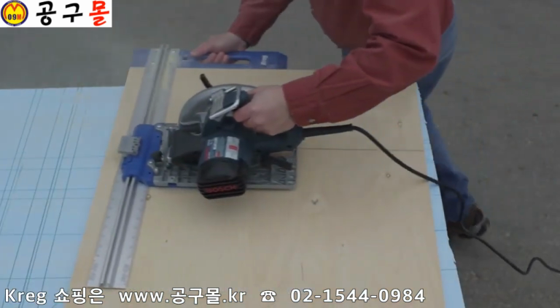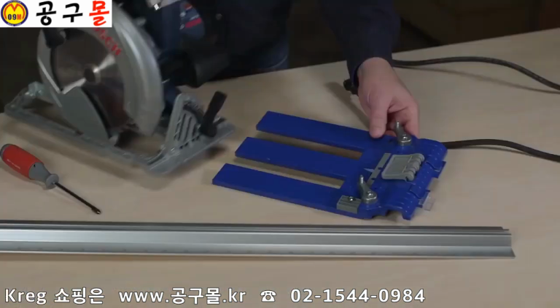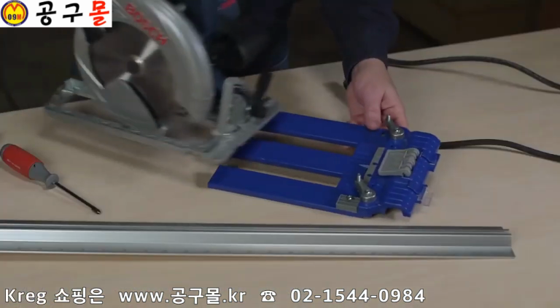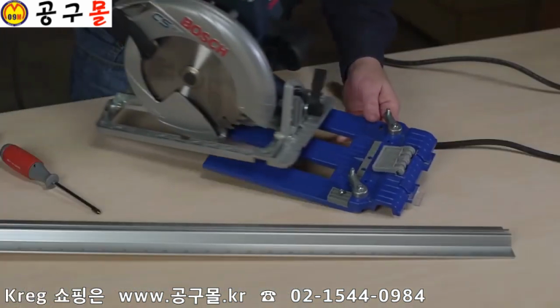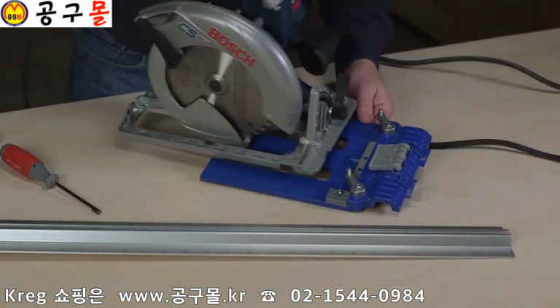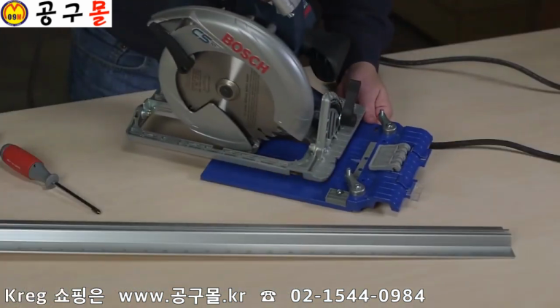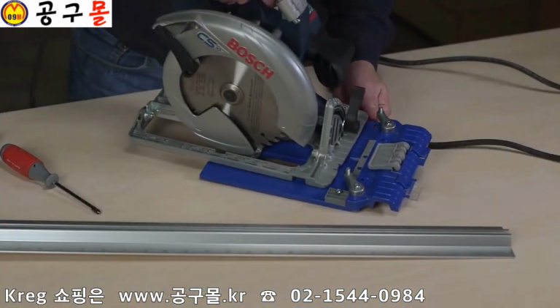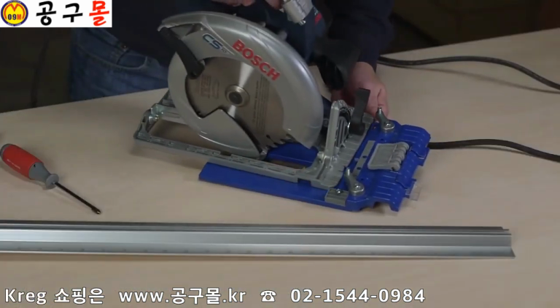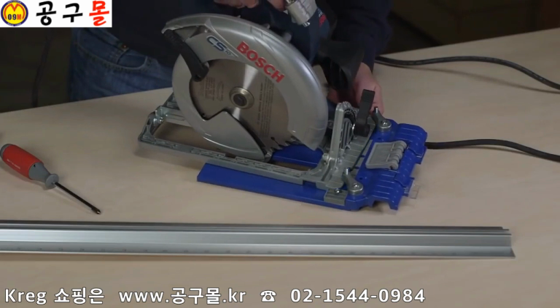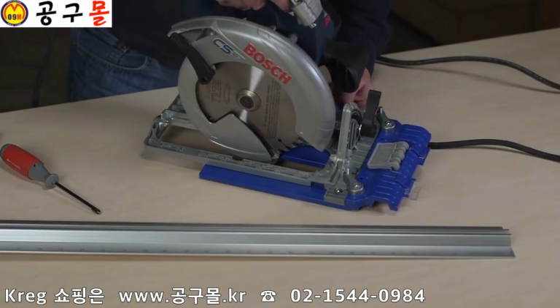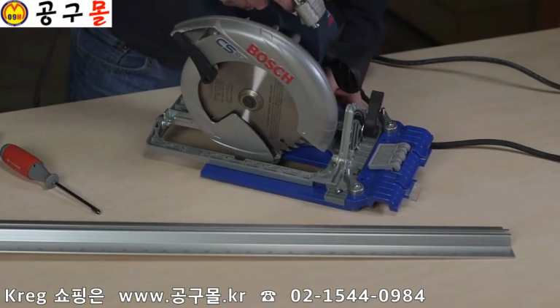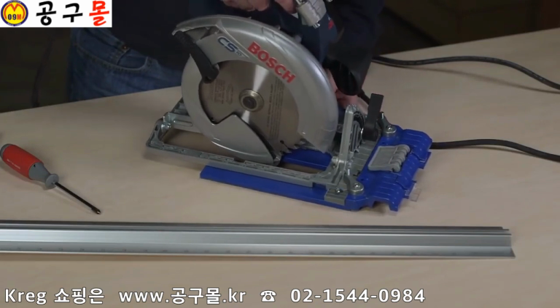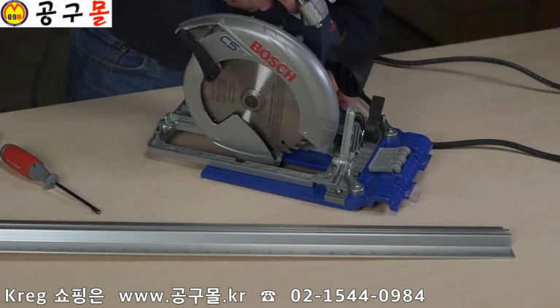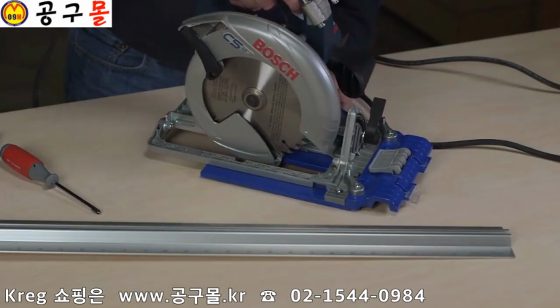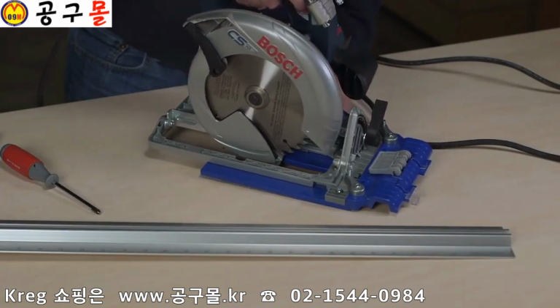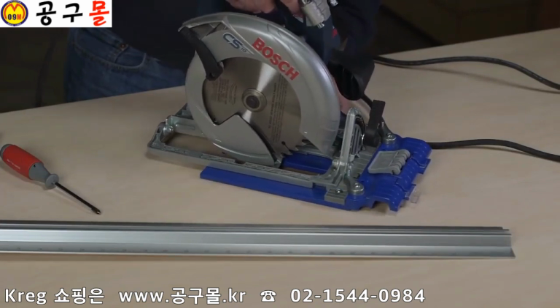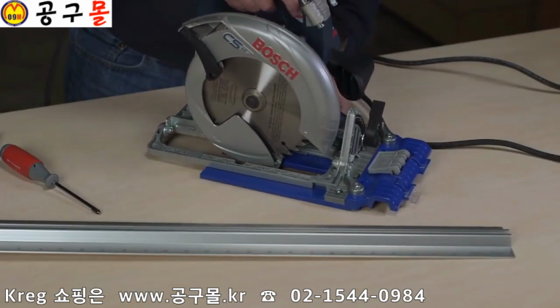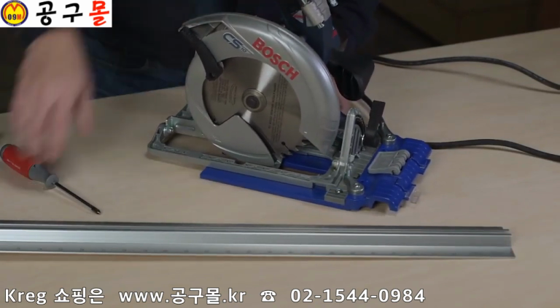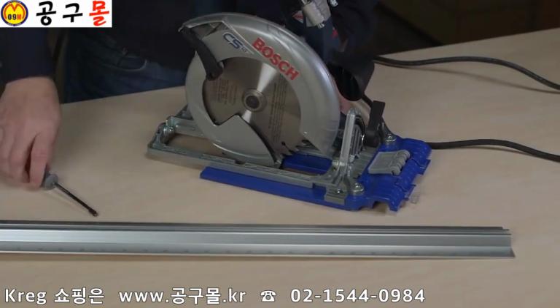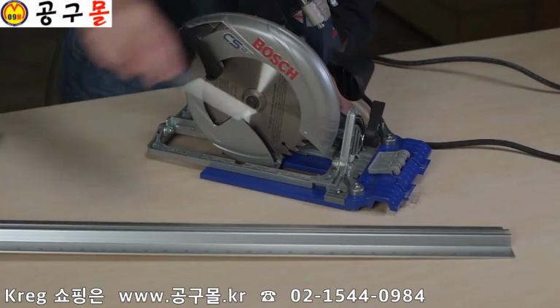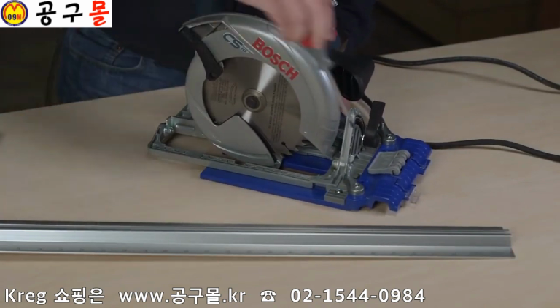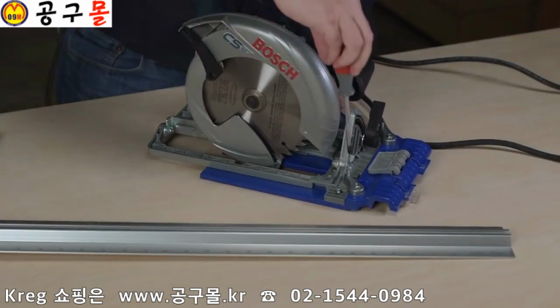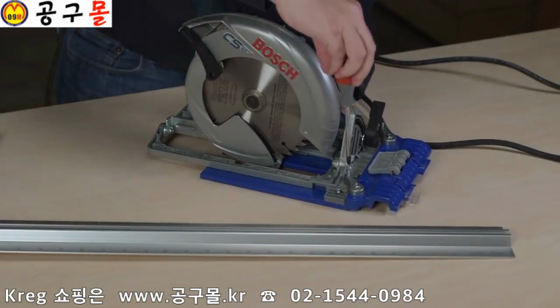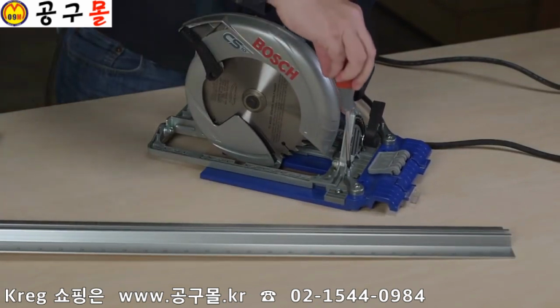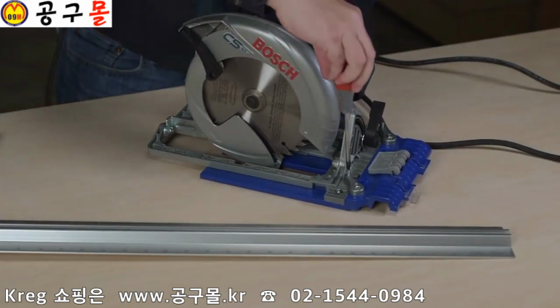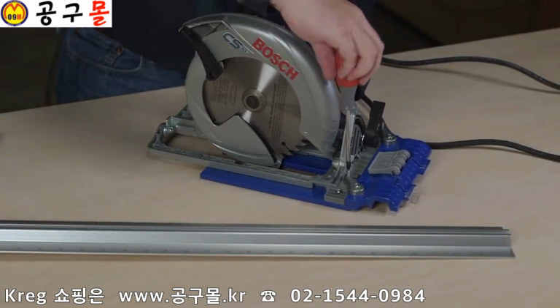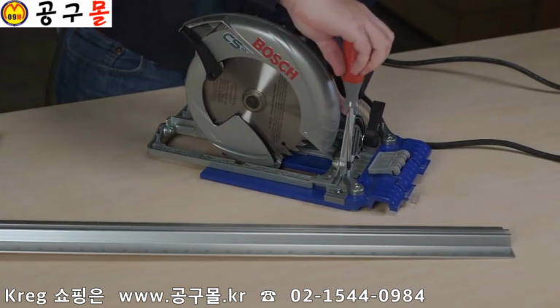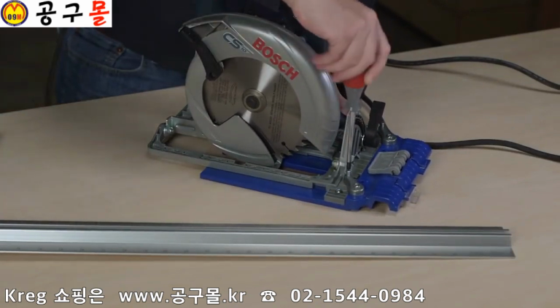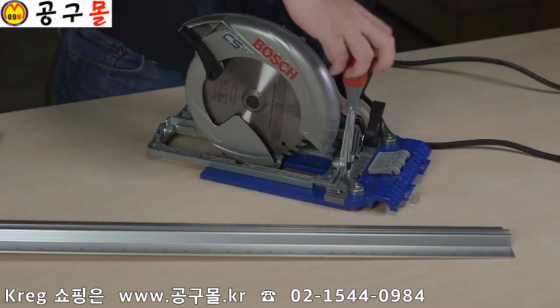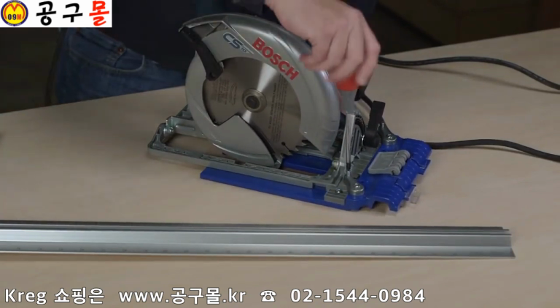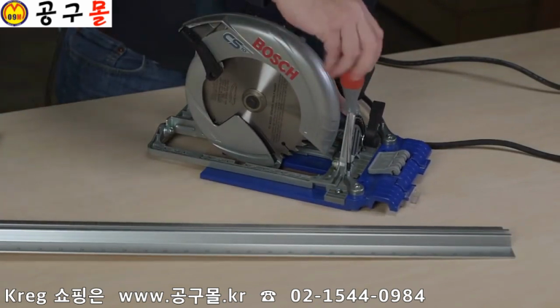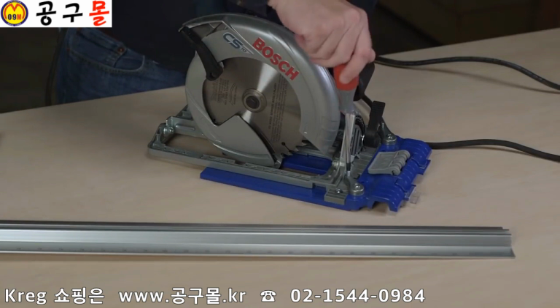Mounting your saw on the Rip Cut is quick and easy. Your saw can be removed for other uses, then reinstalled just as quickly.